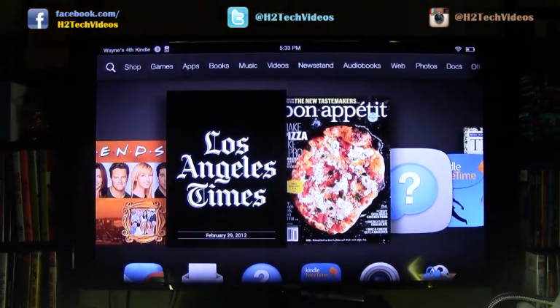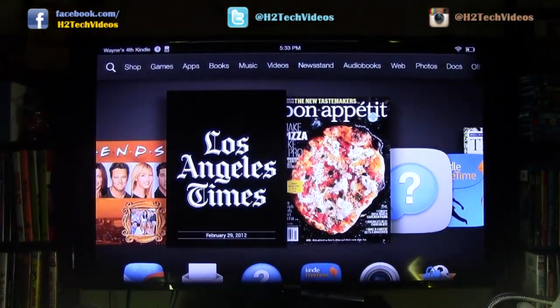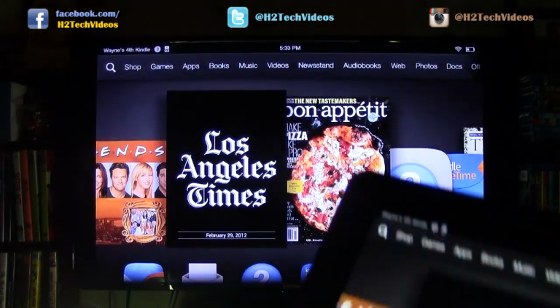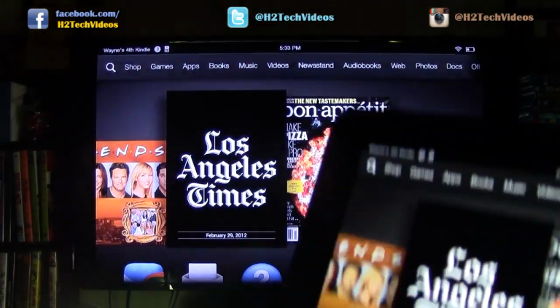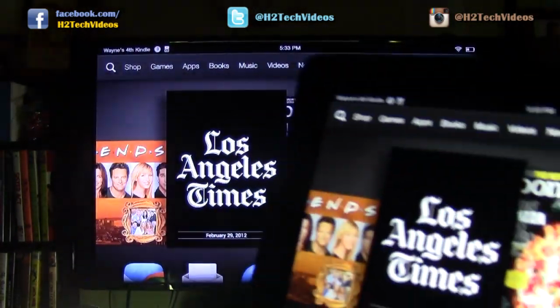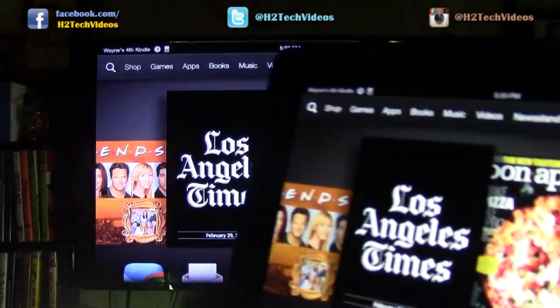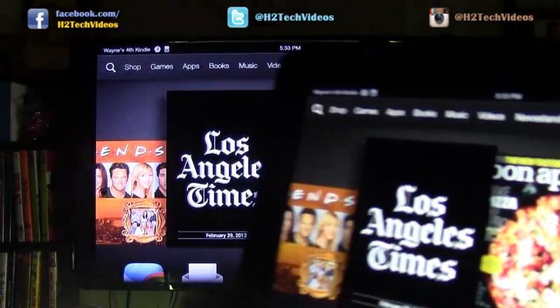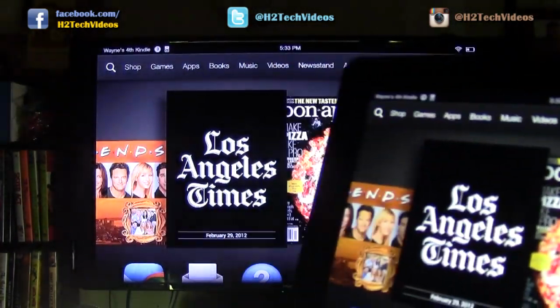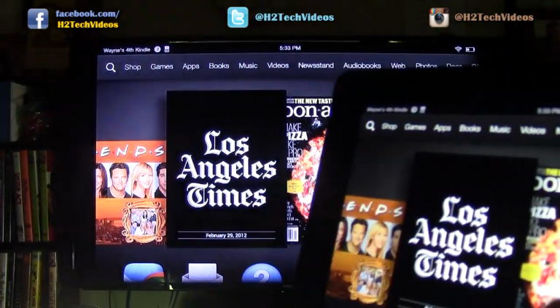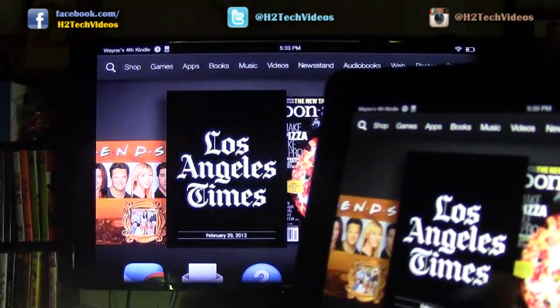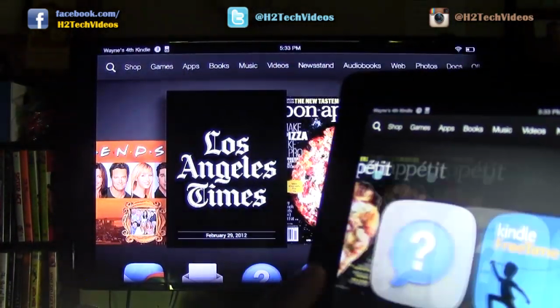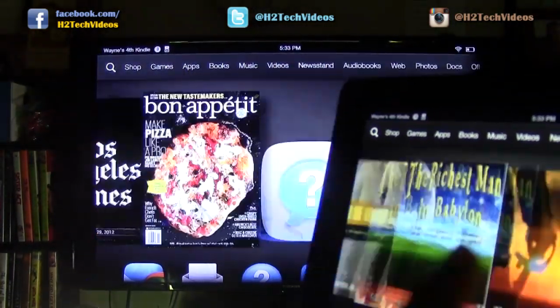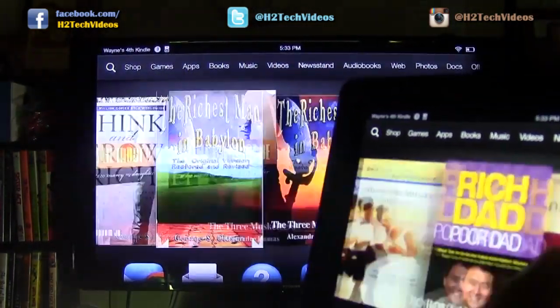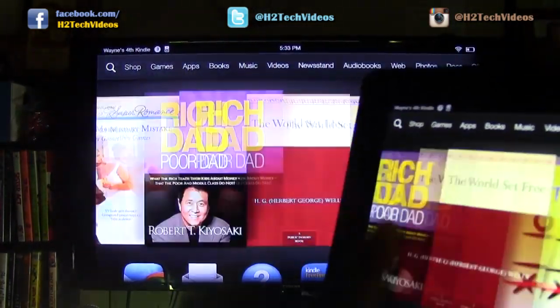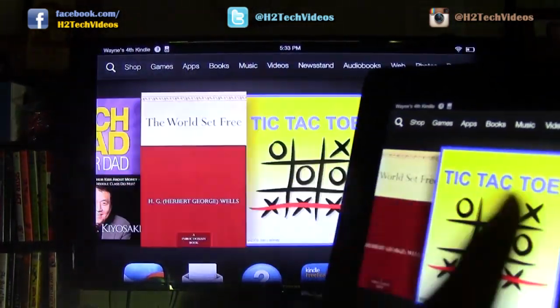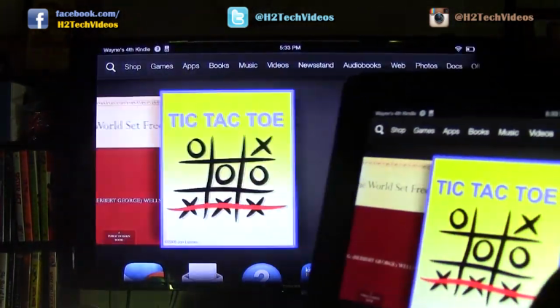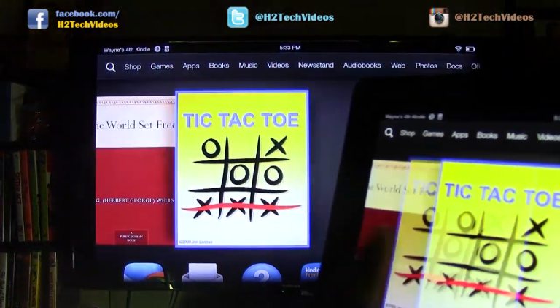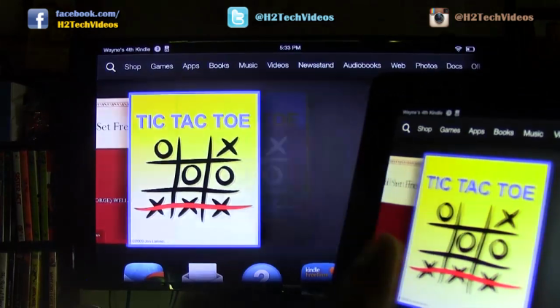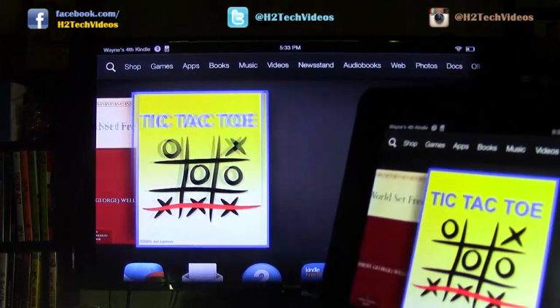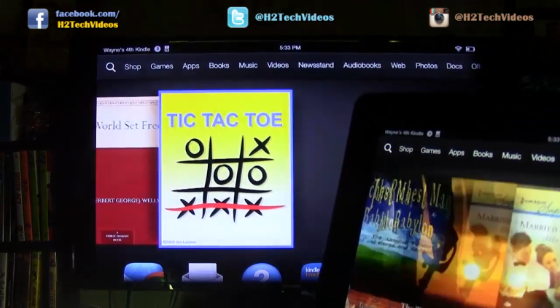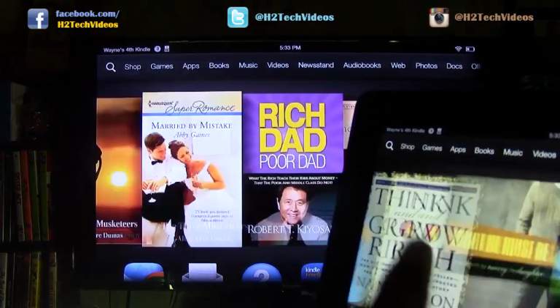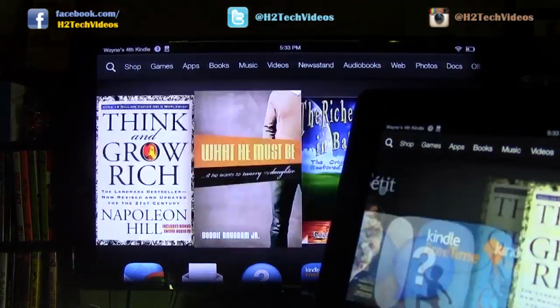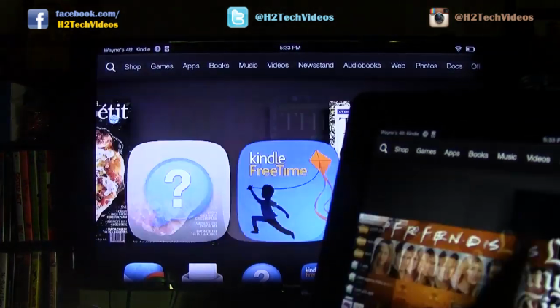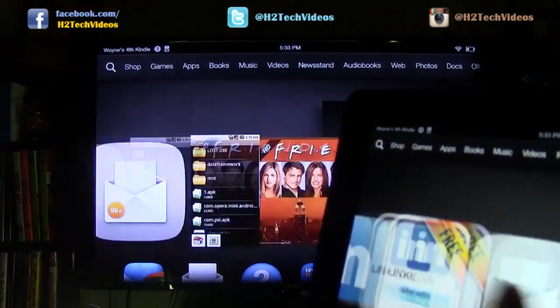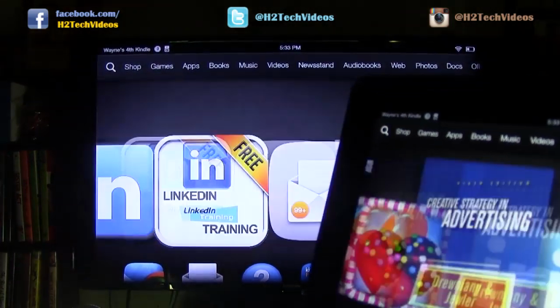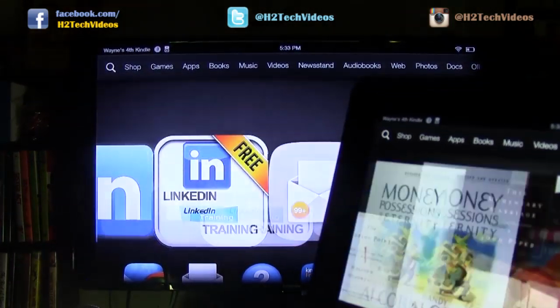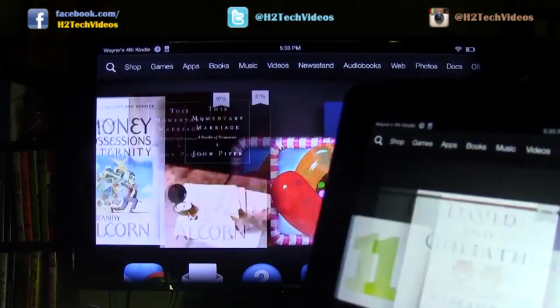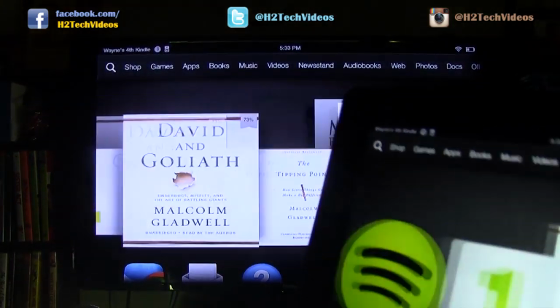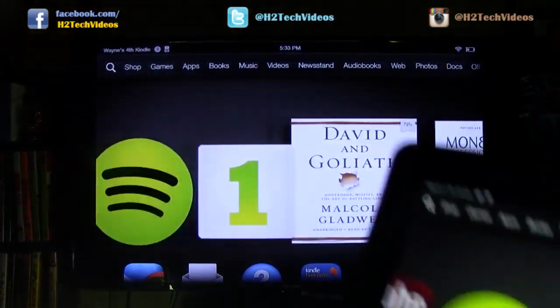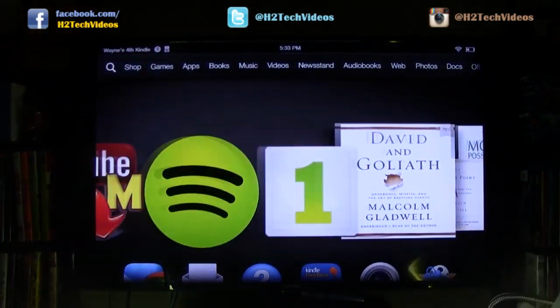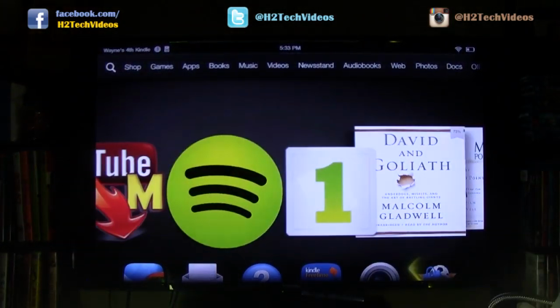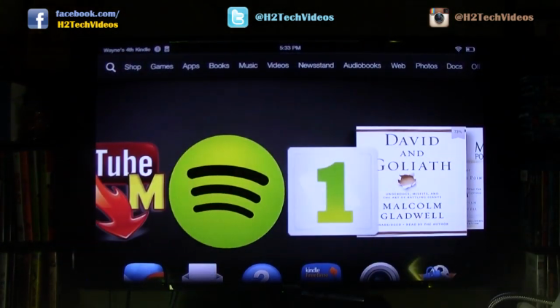Just to show you, here is my Kindle right here, and I can see all of that right on my TV.